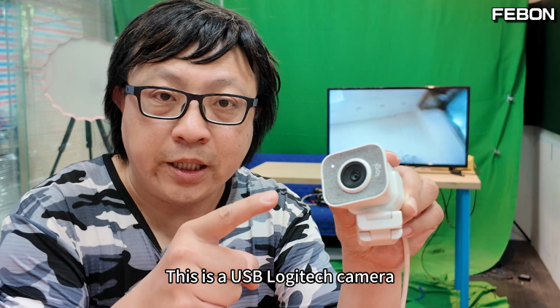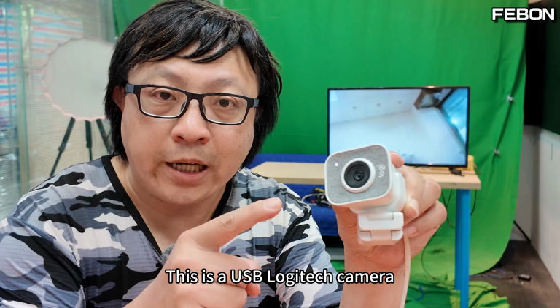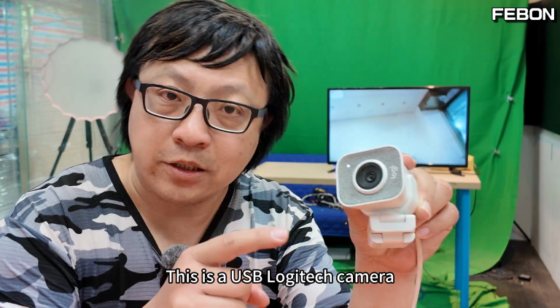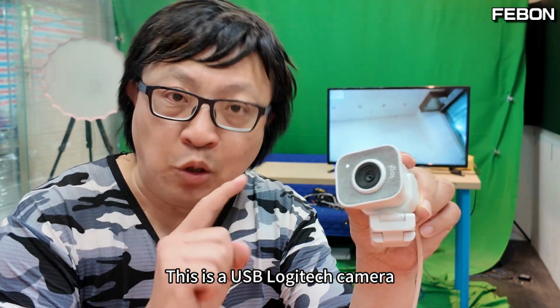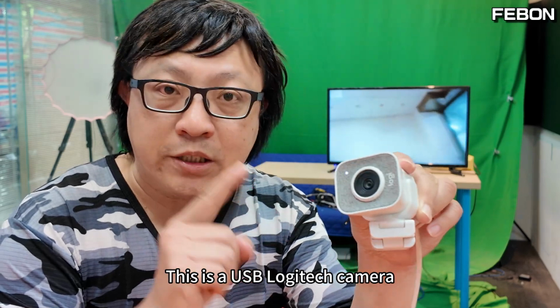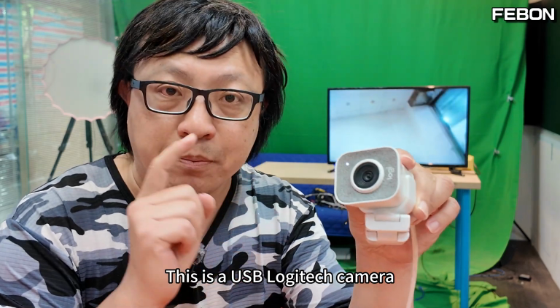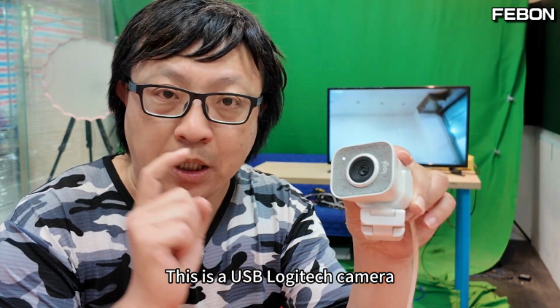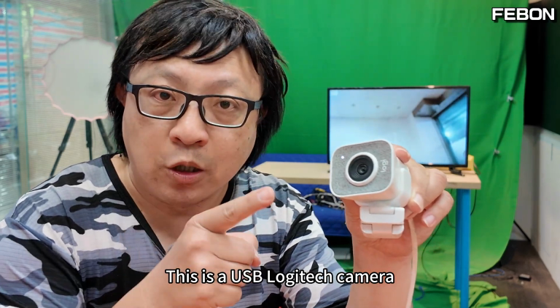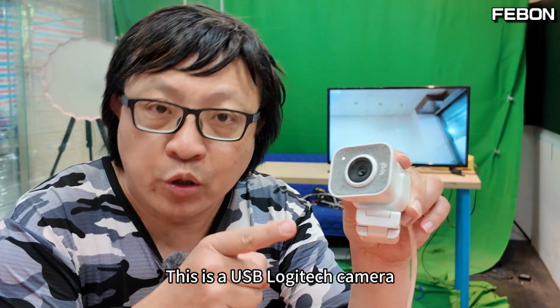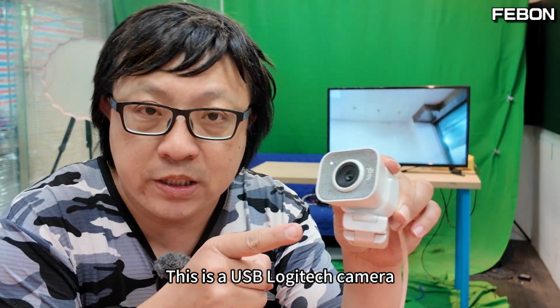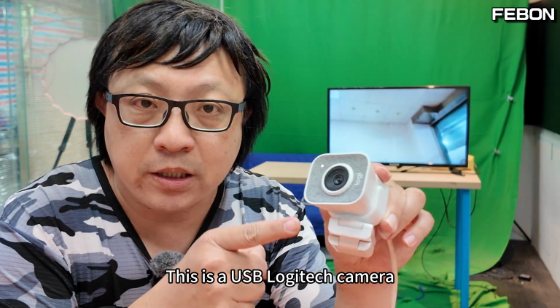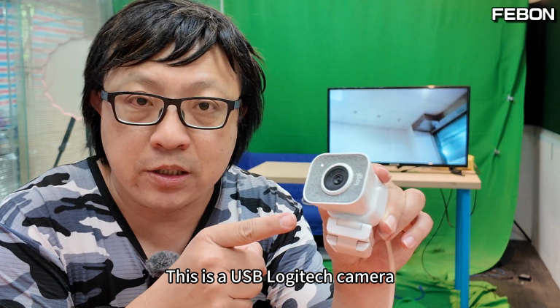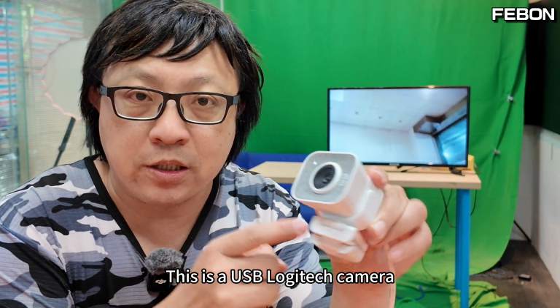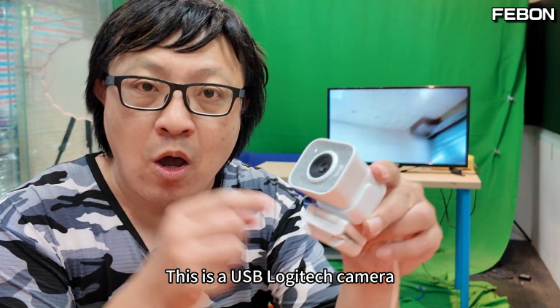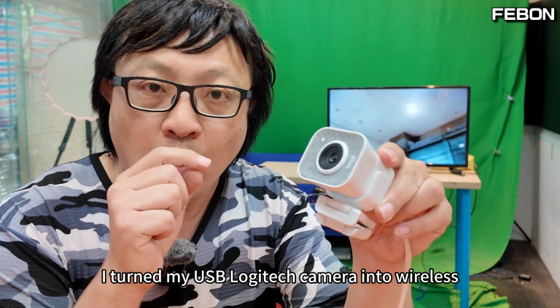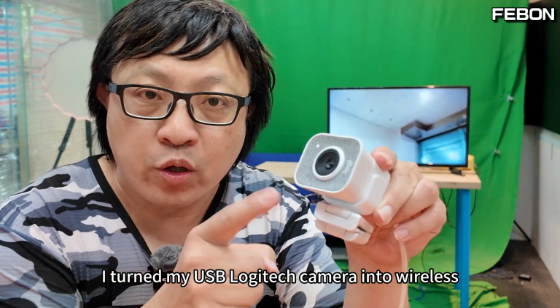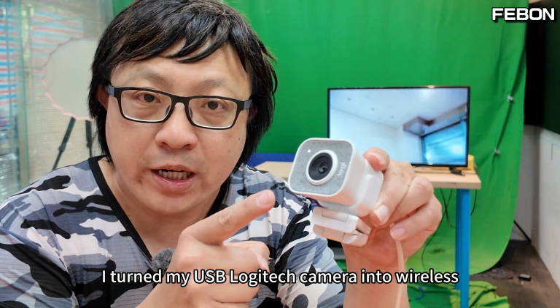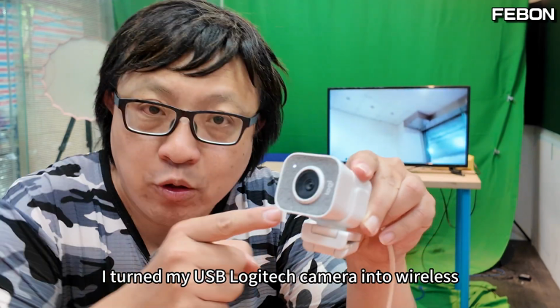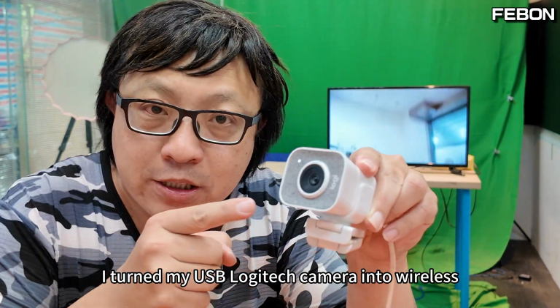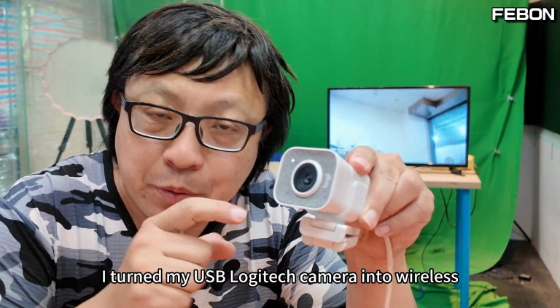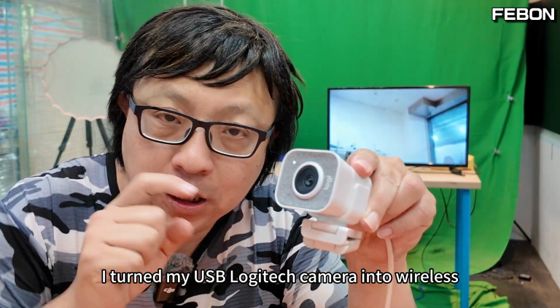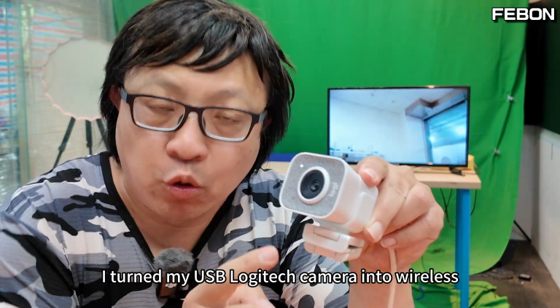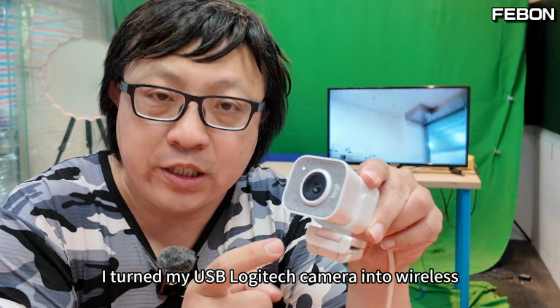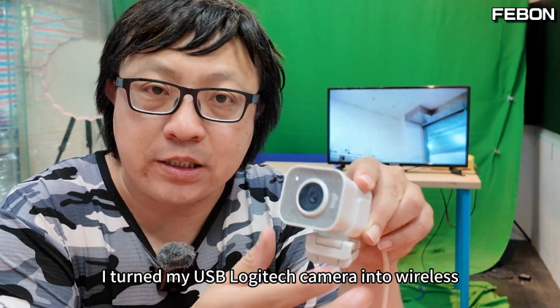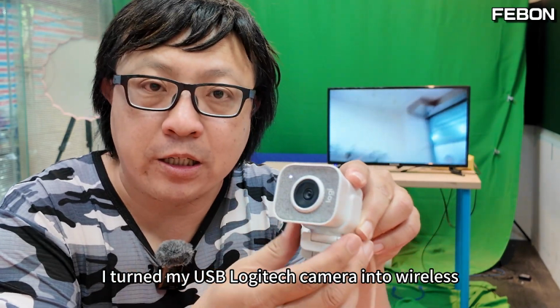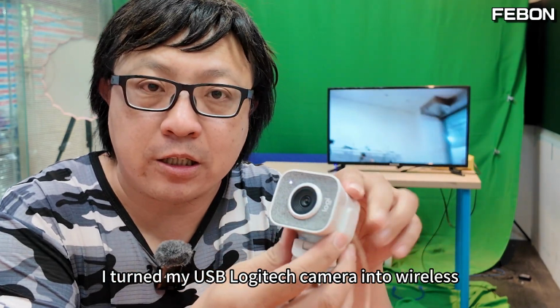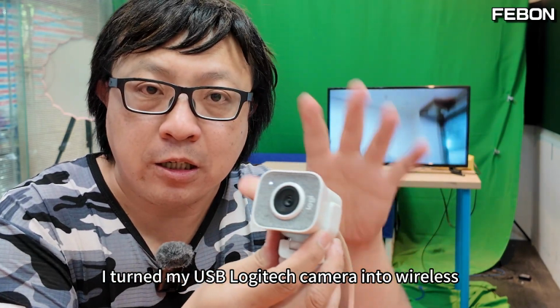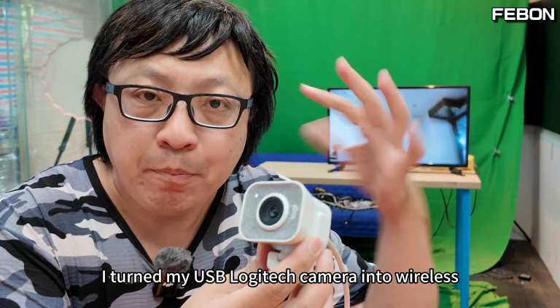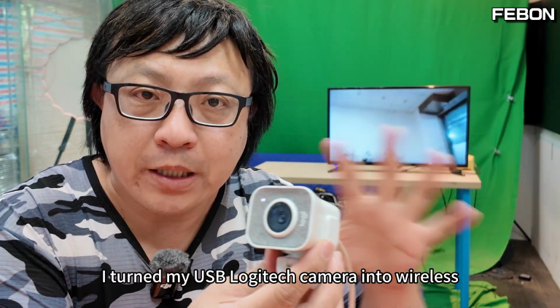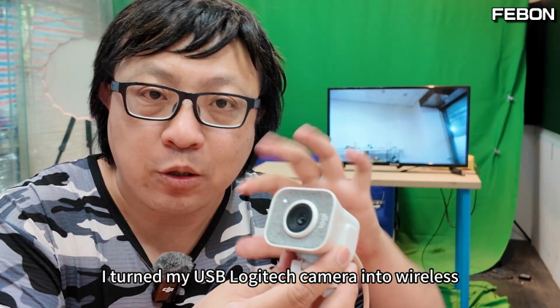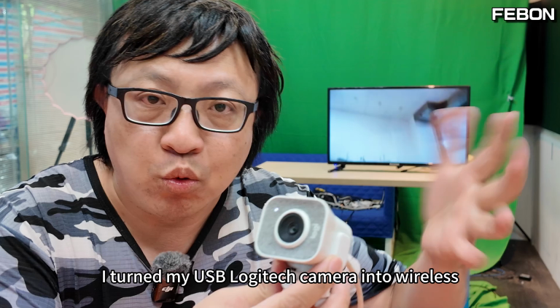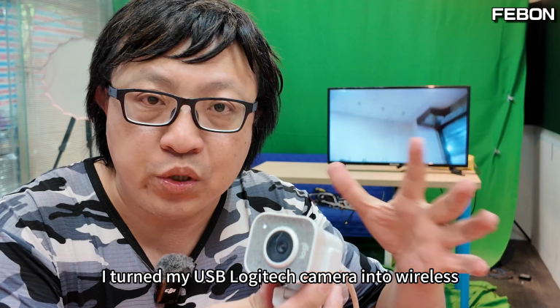This is a USB Logitech camera. I turned my USB Logitech camera into wireless.